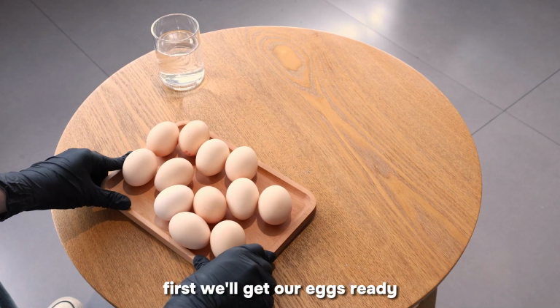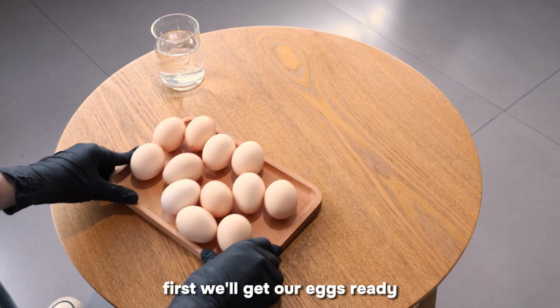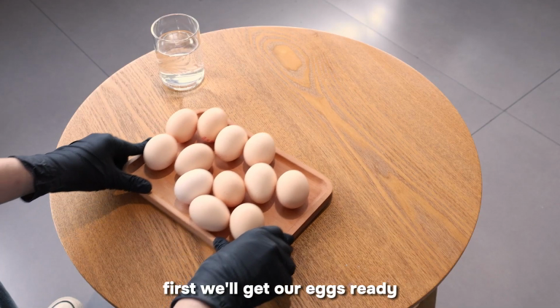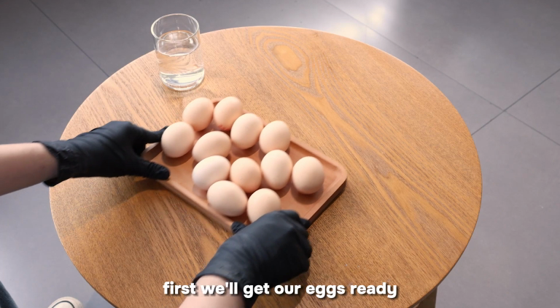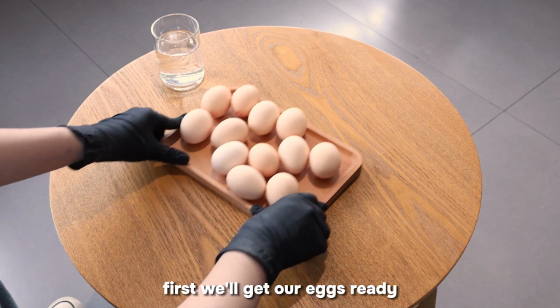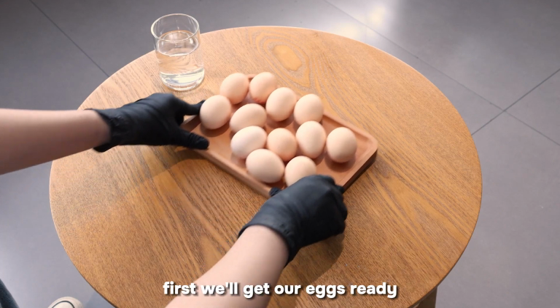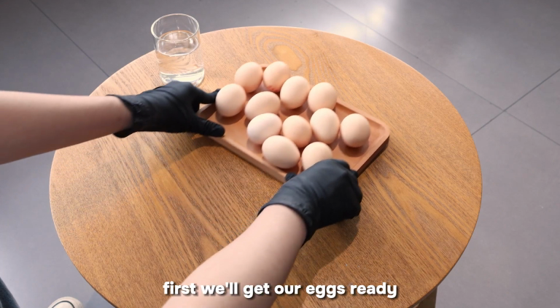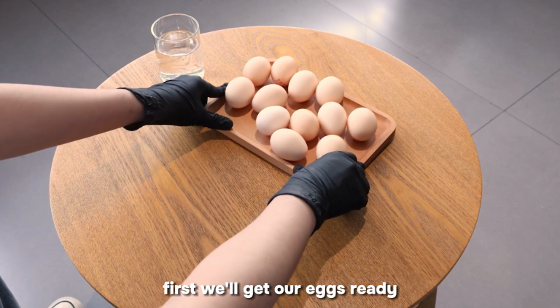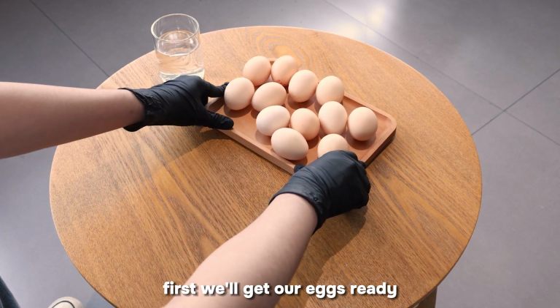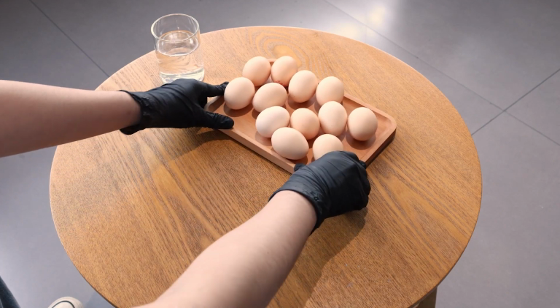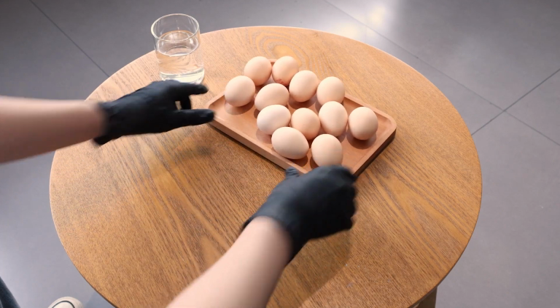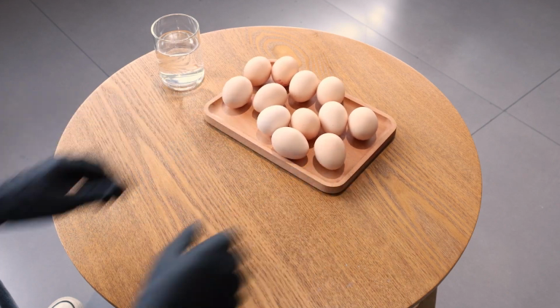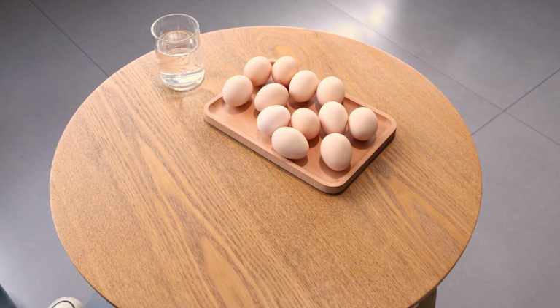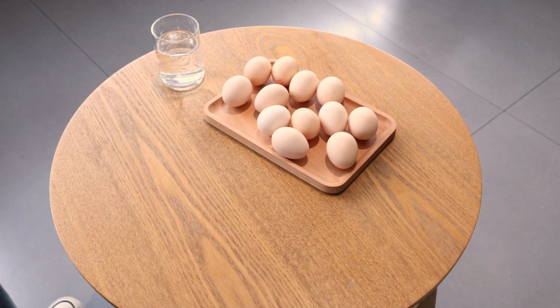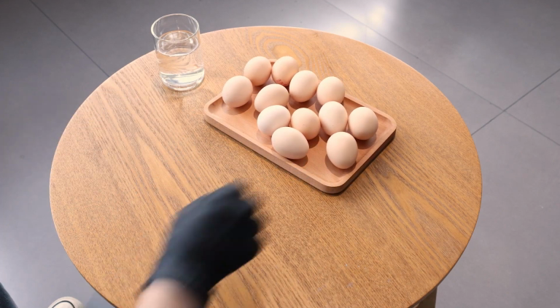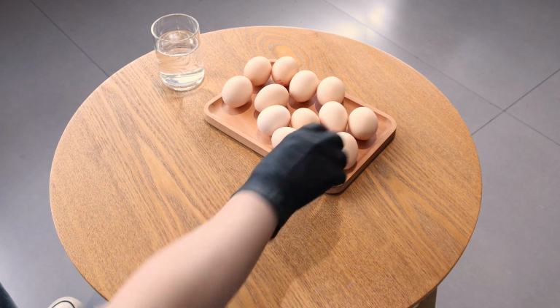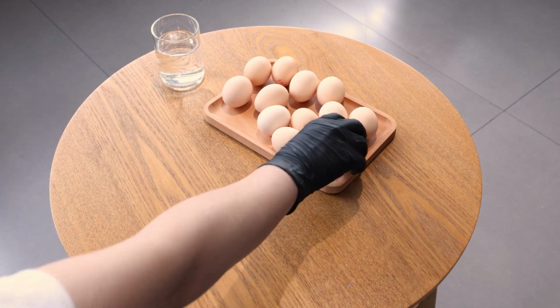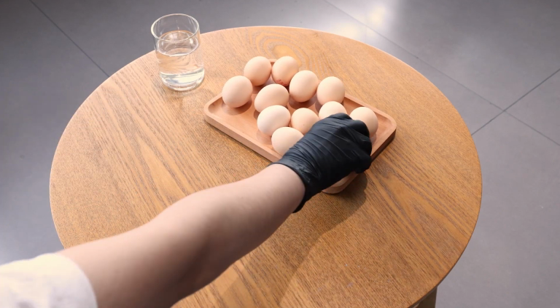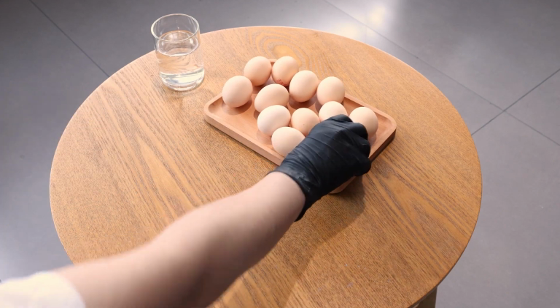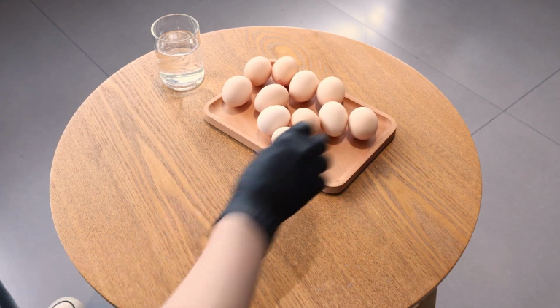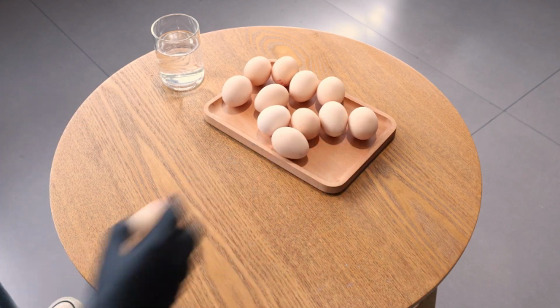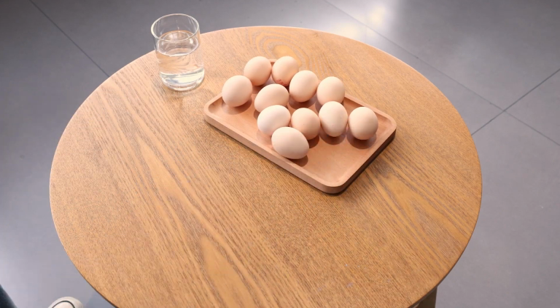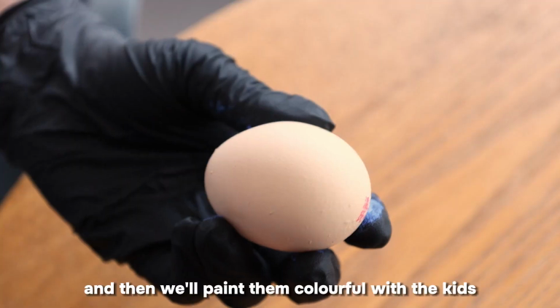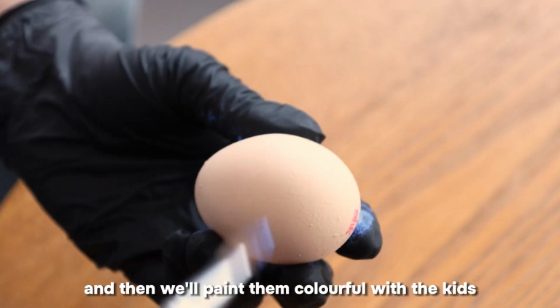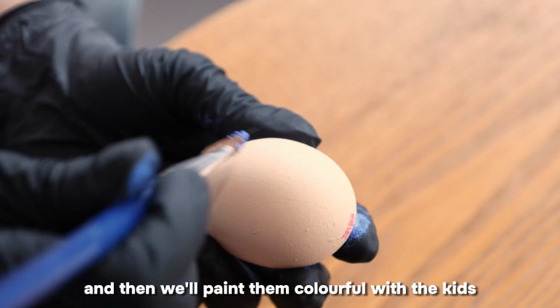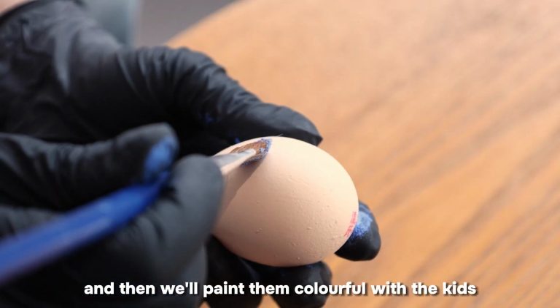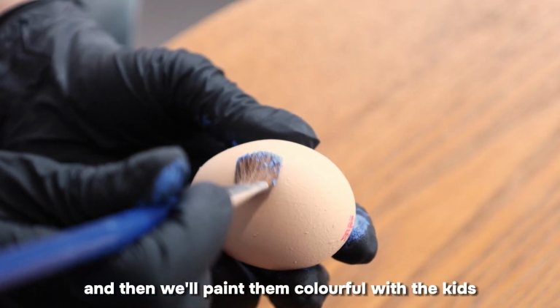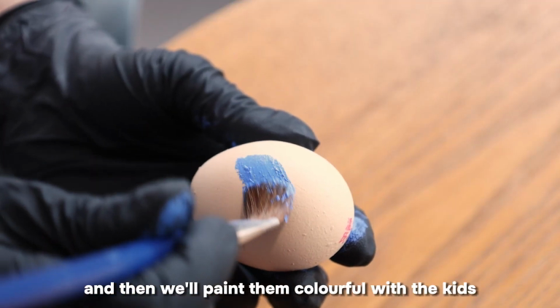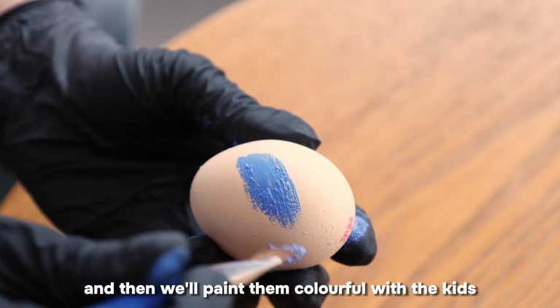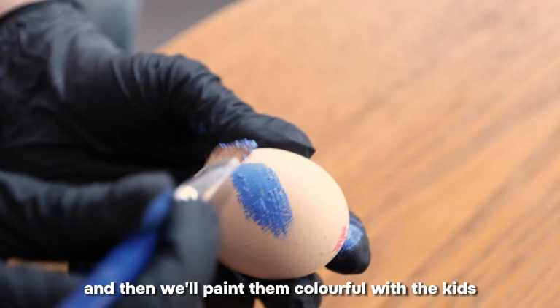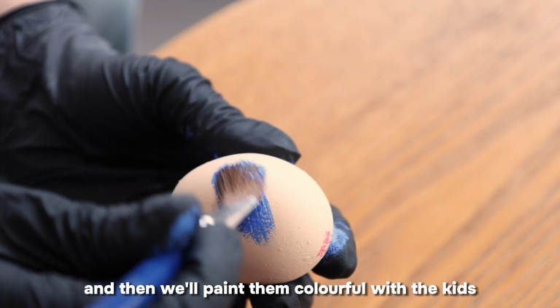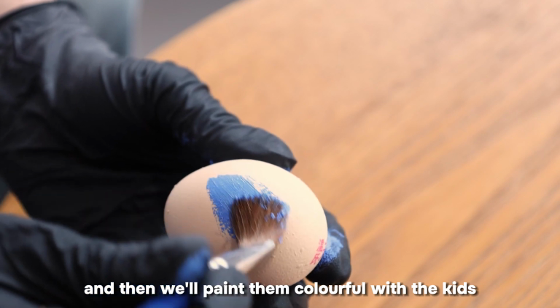First, we'll get our eggs ready. And then we'll paint them colorful with the kids.